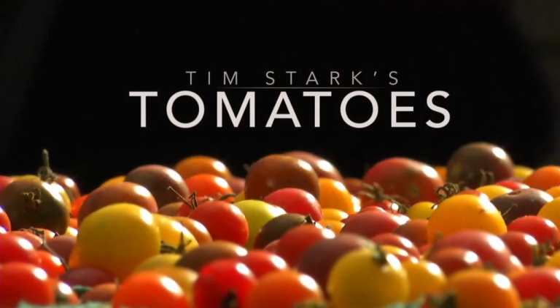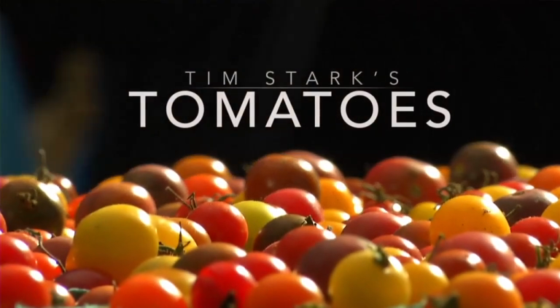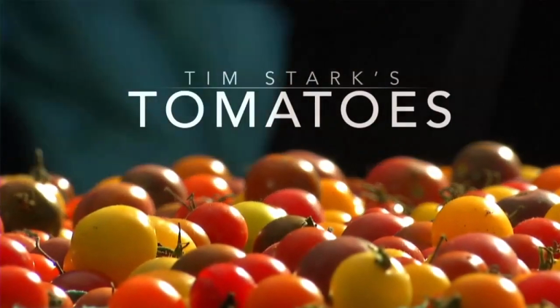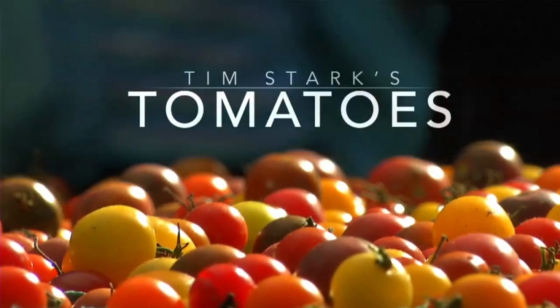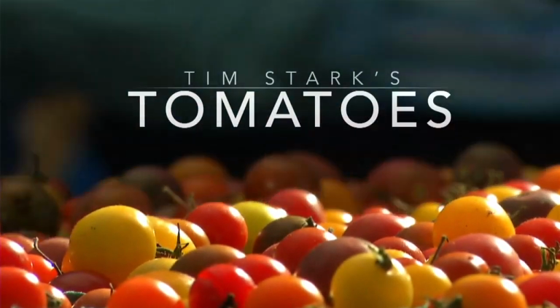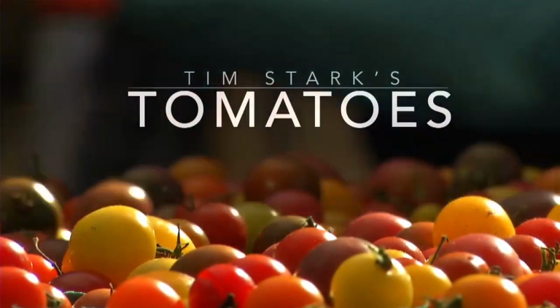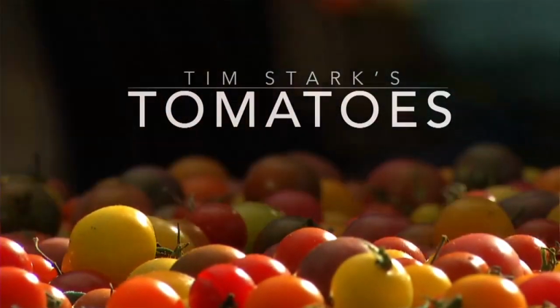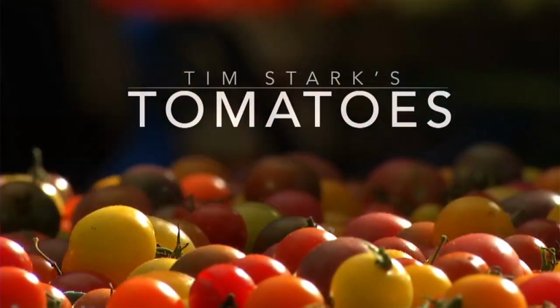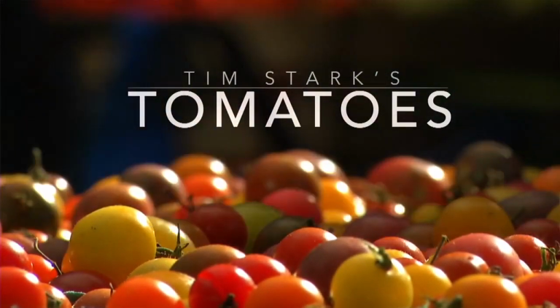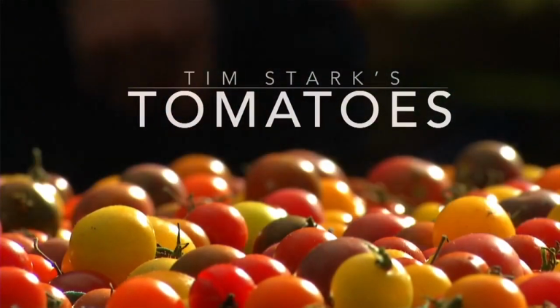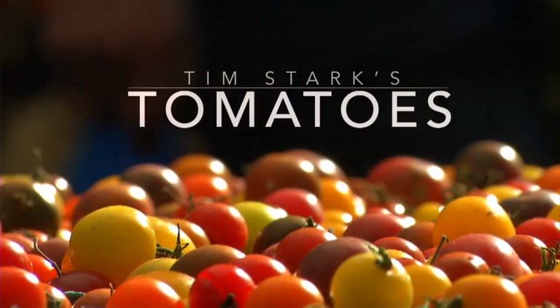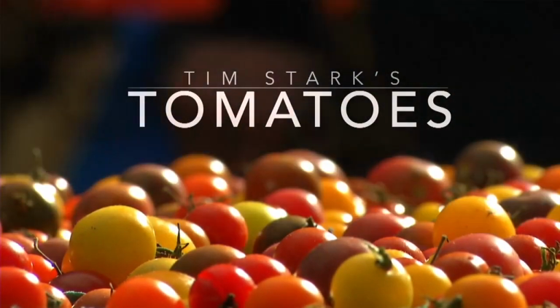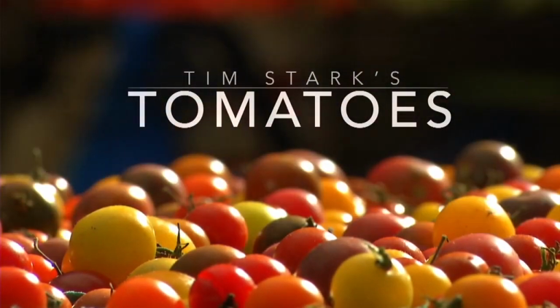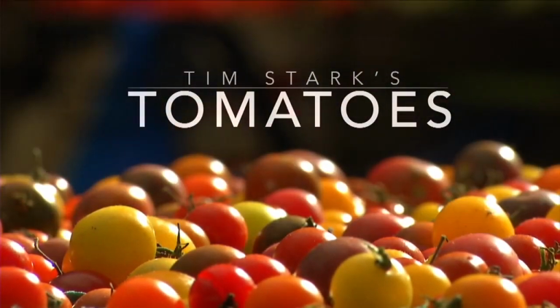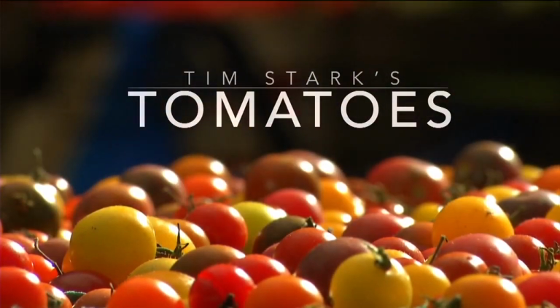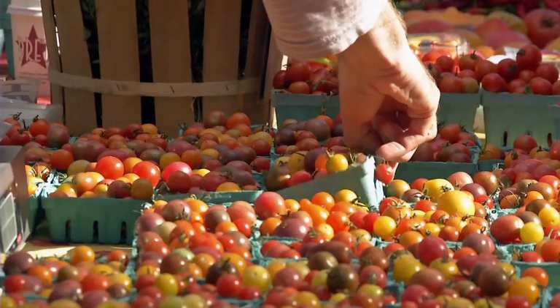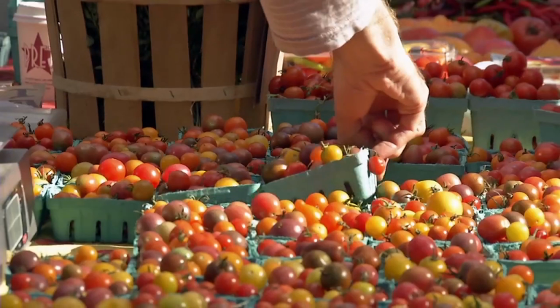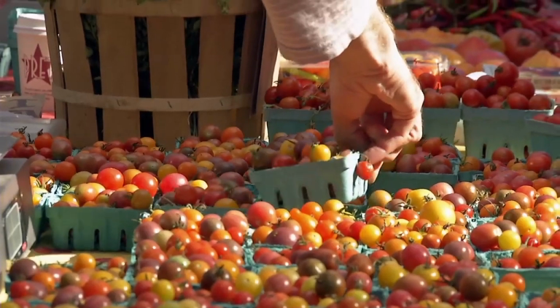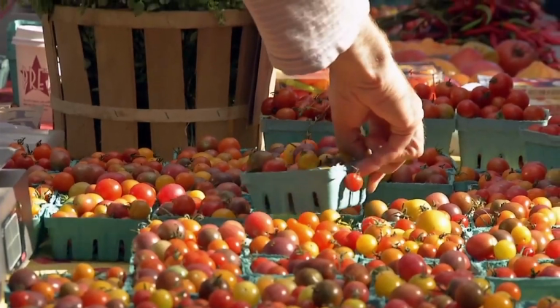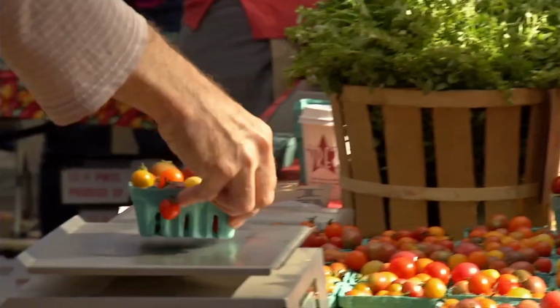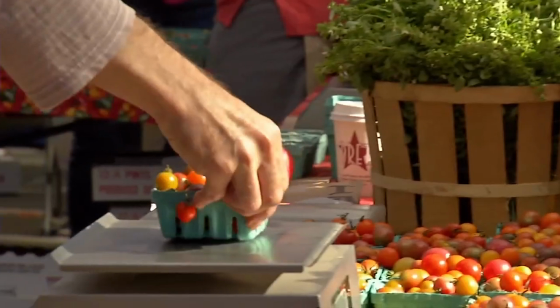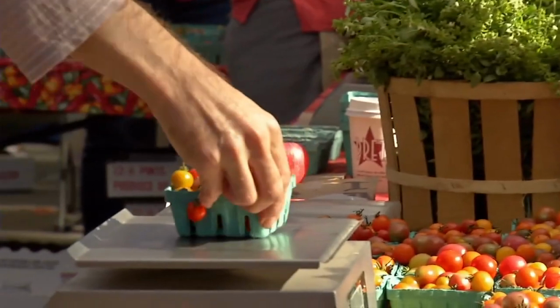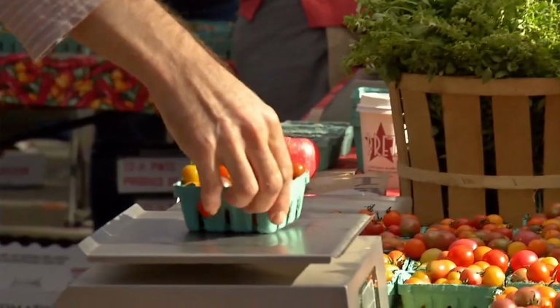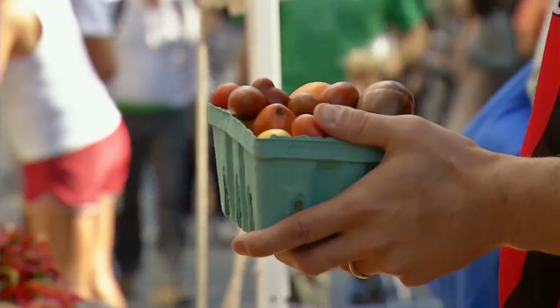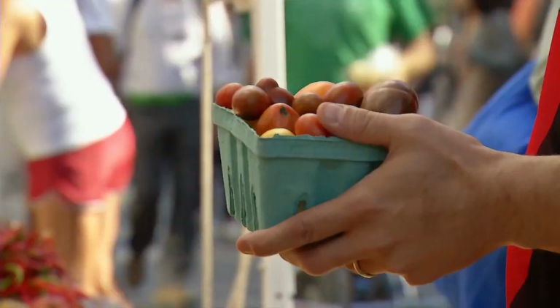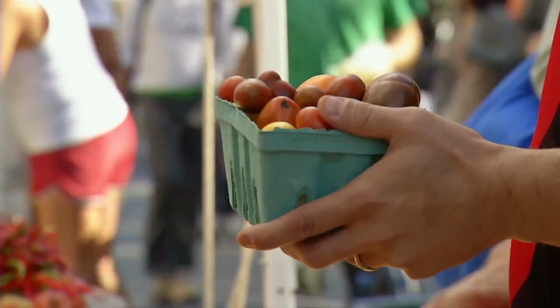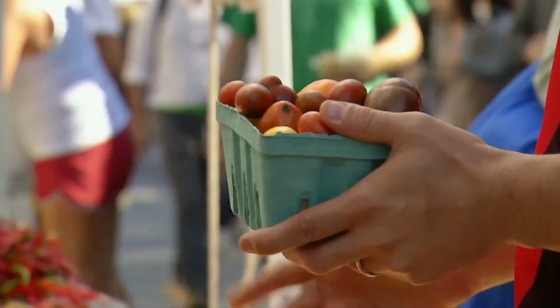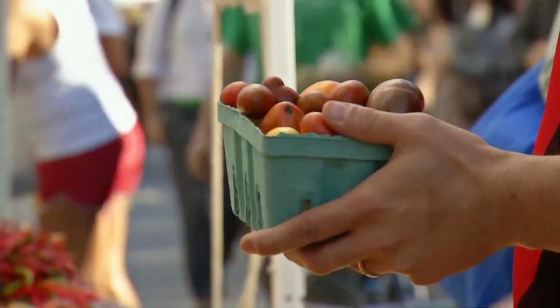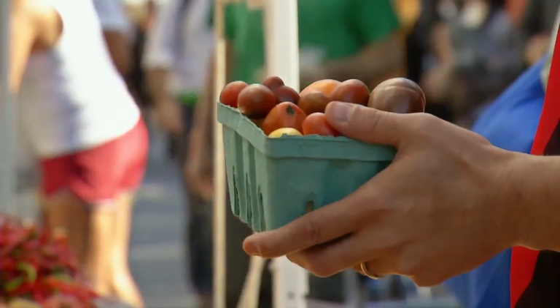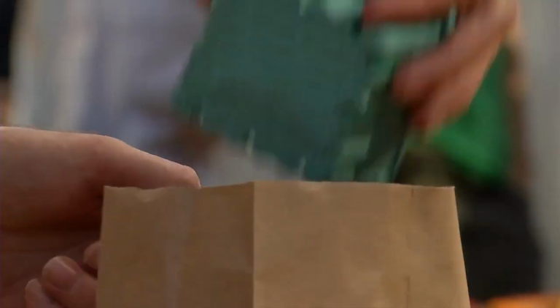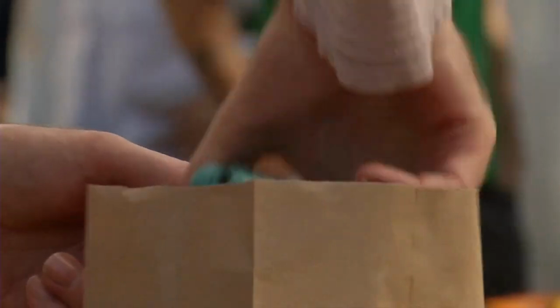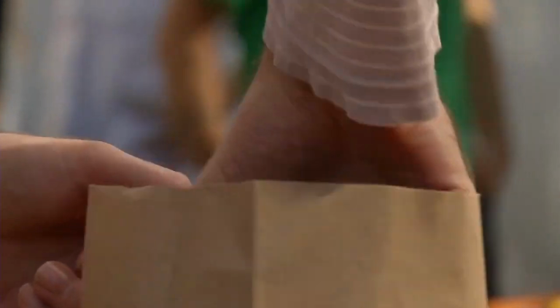We grow regular old red beefsteak tomatoes, we grow Roma tomatoes, Radiator Charlie's Mortgage Lifter, Green Giant.